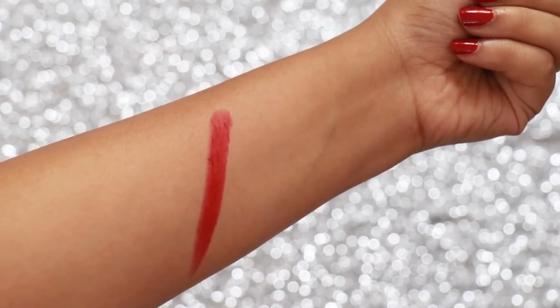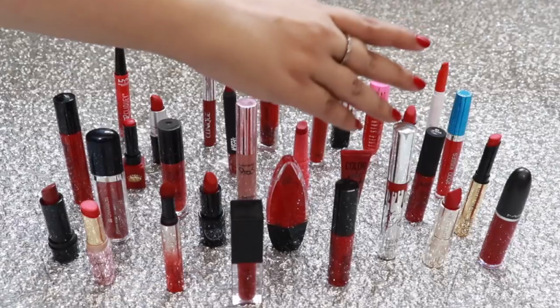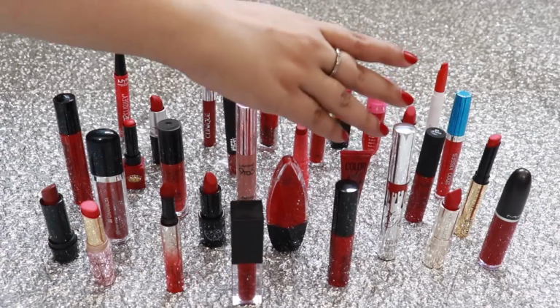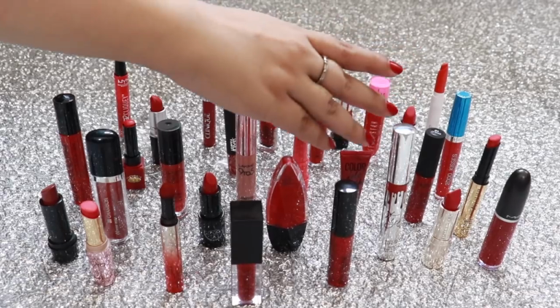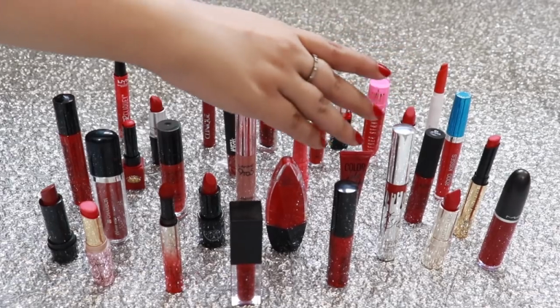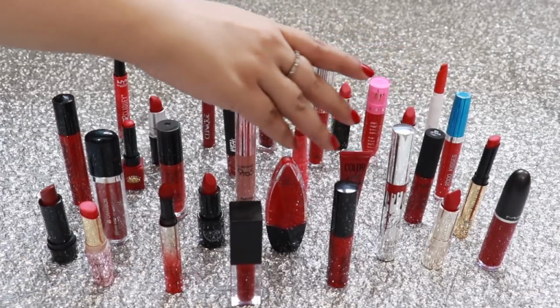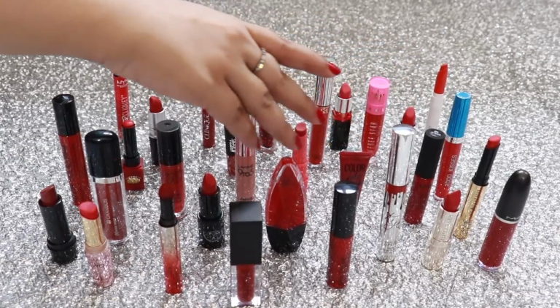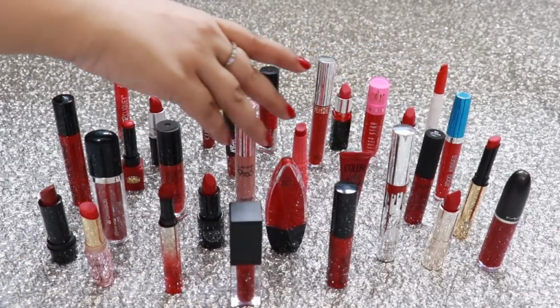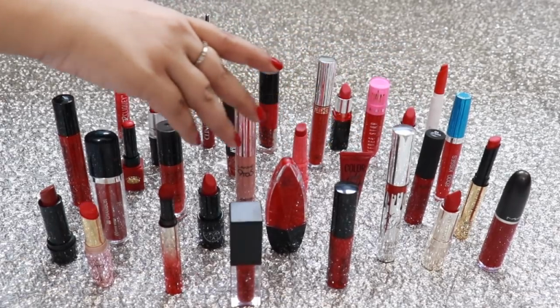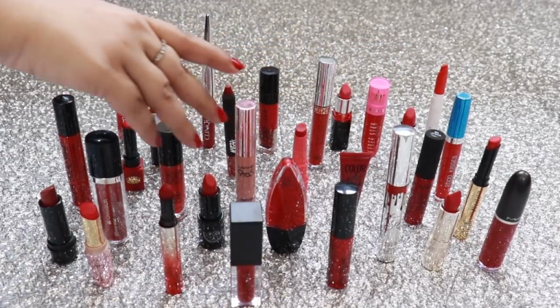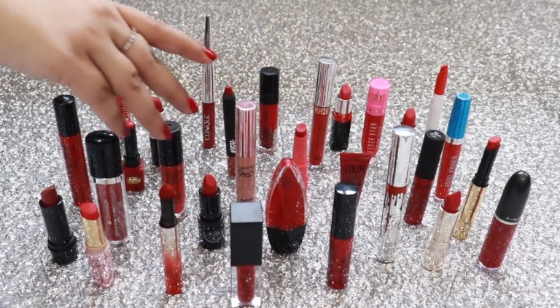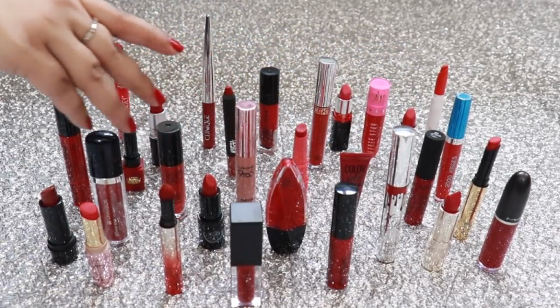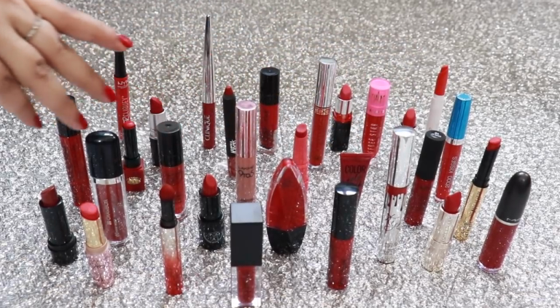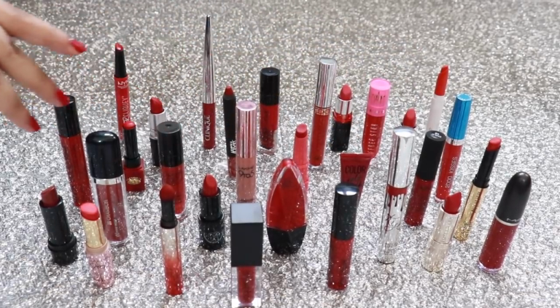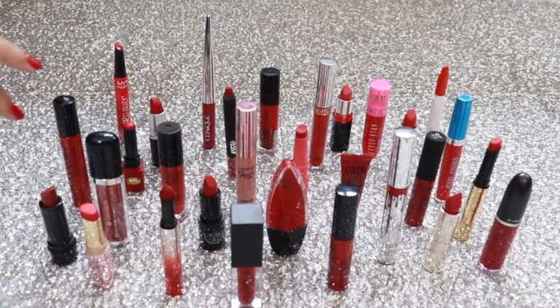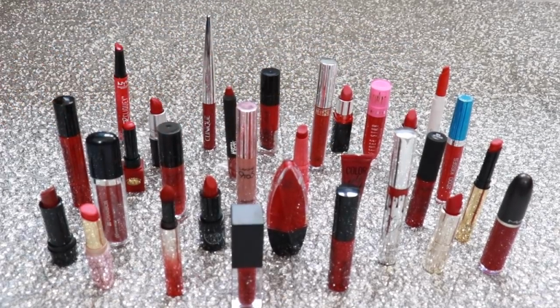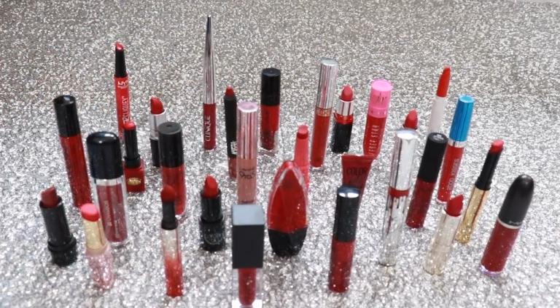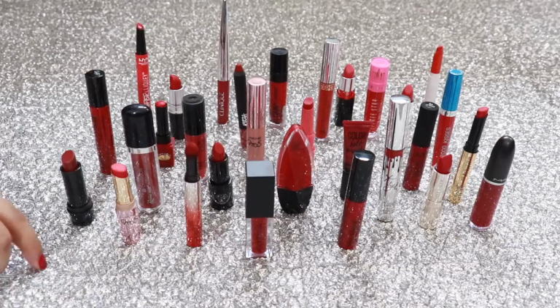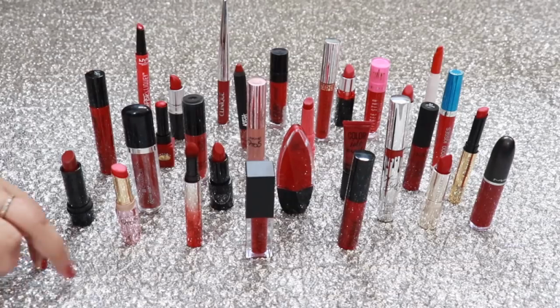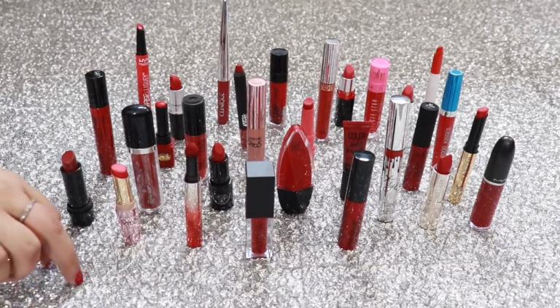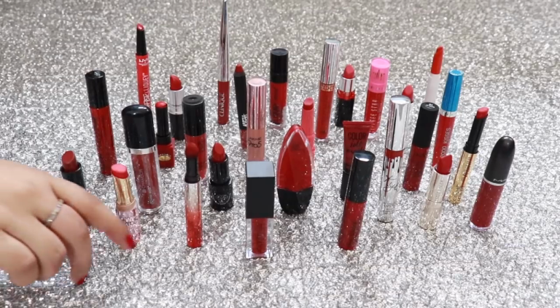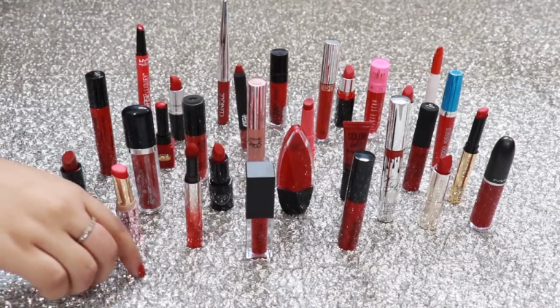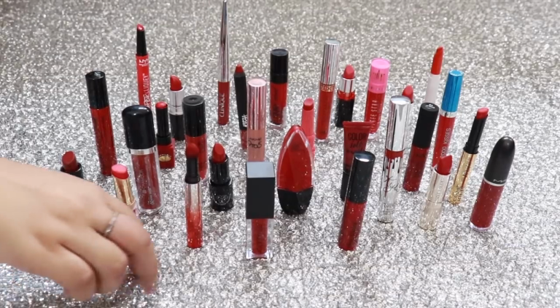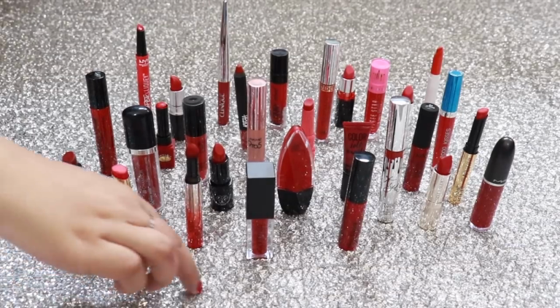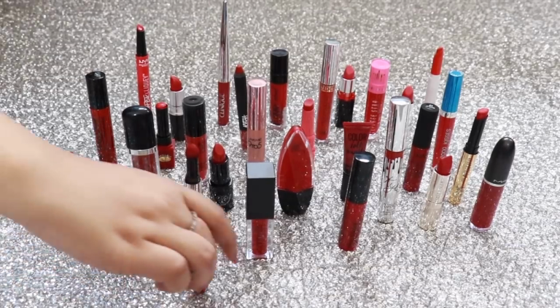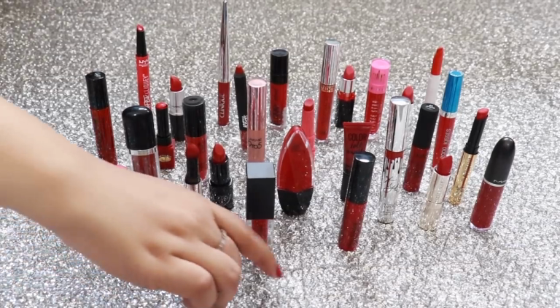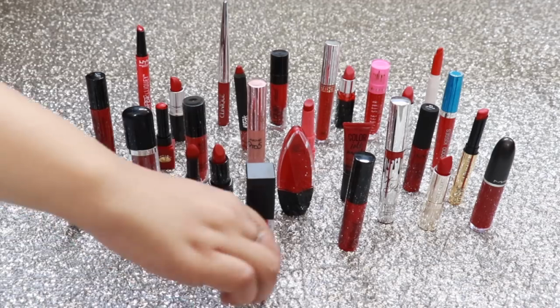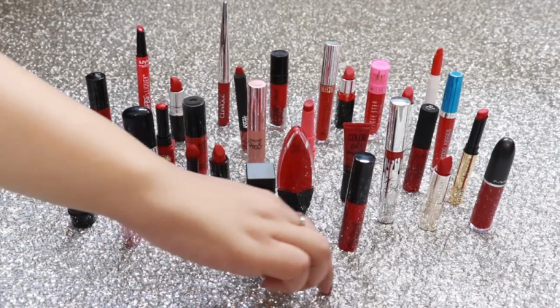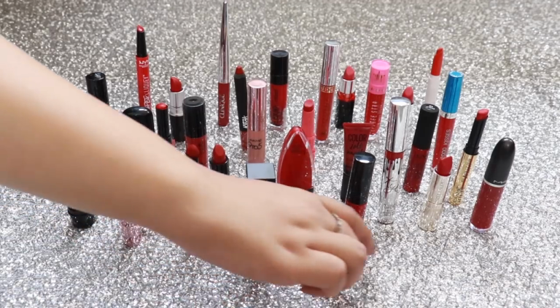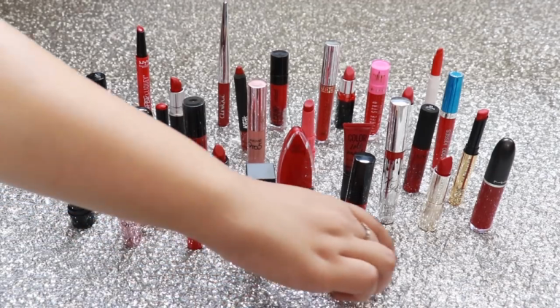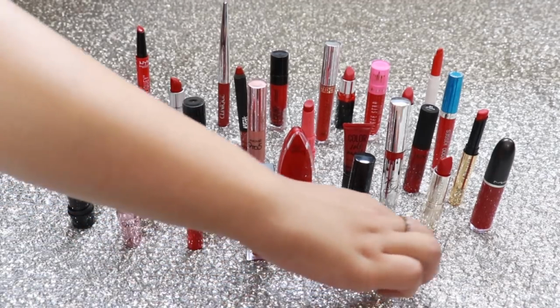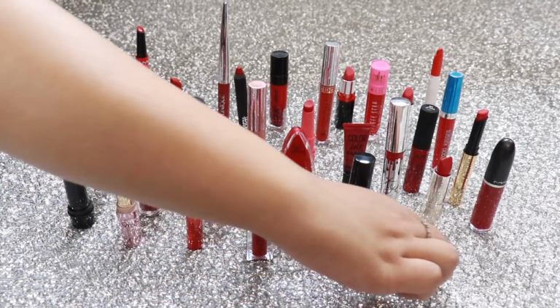With that, I wrap up my 30 lipsticks for all budgets. I hope you guys enjoyed this, and if you did, don't forget to comment and subscribe. Bye!